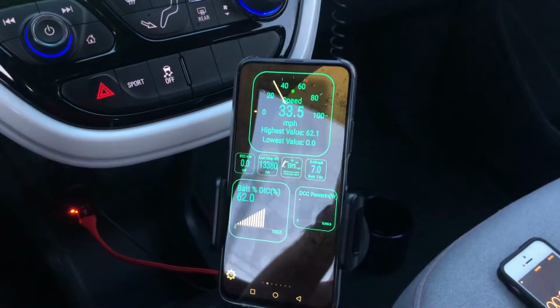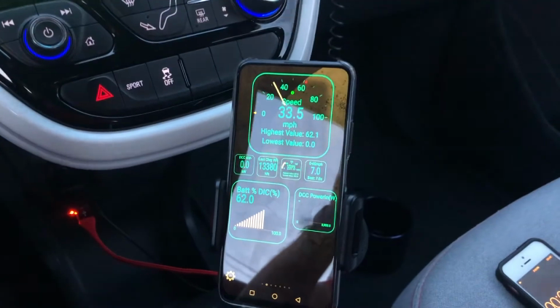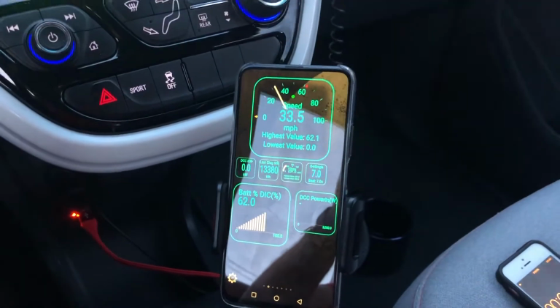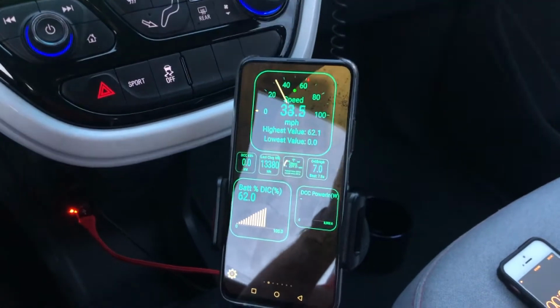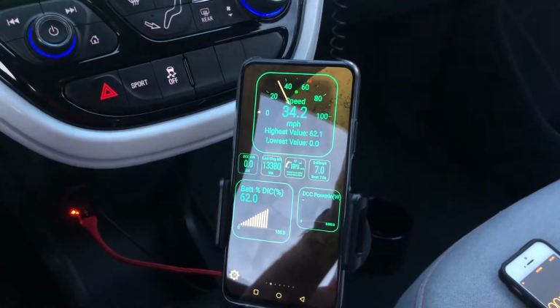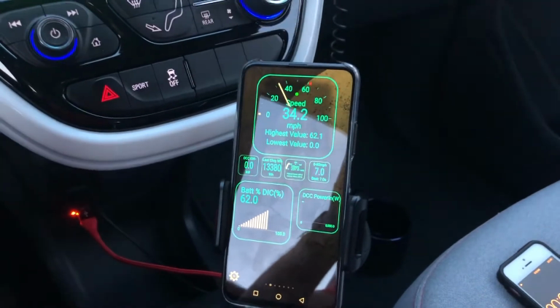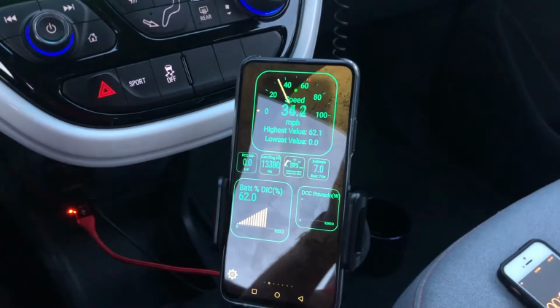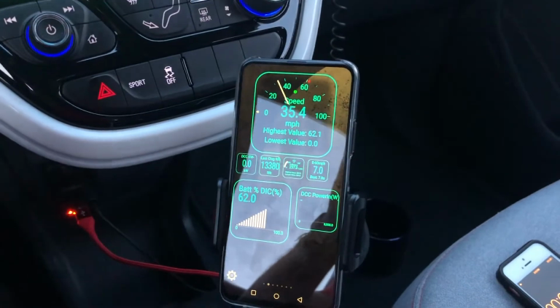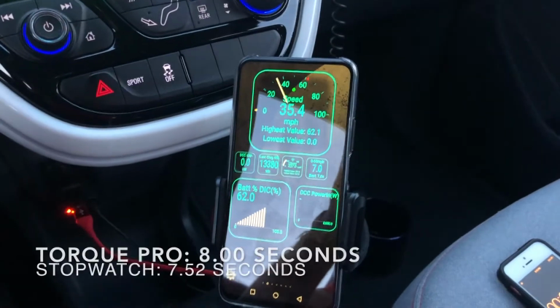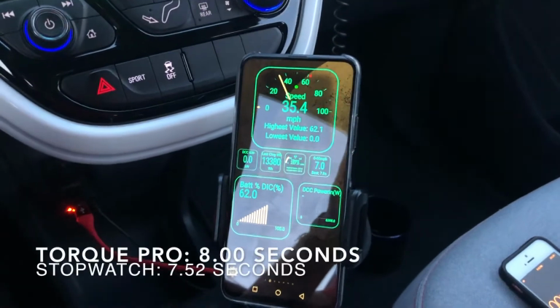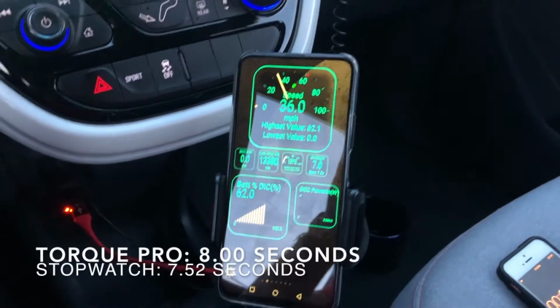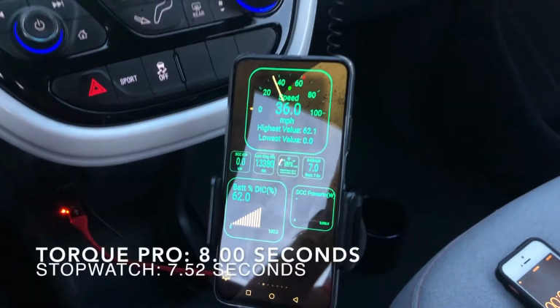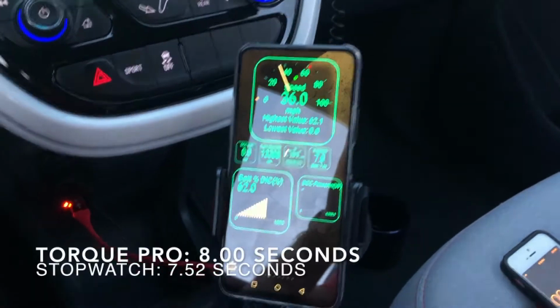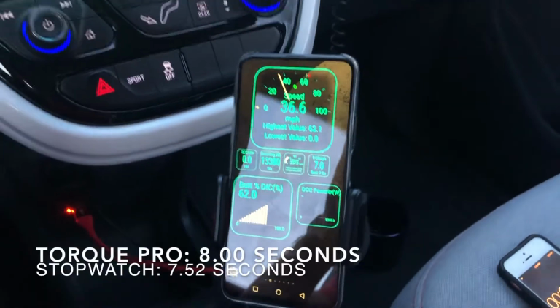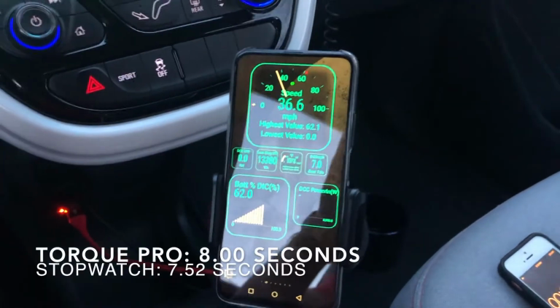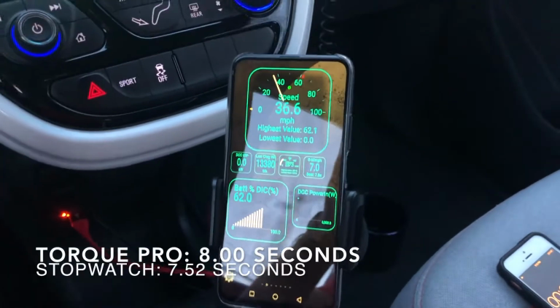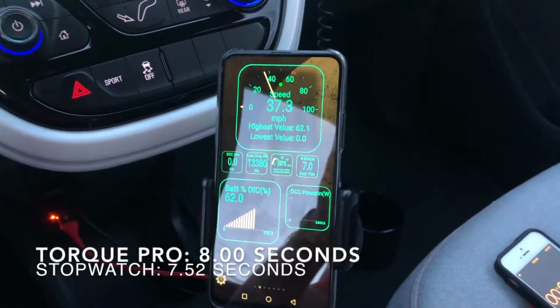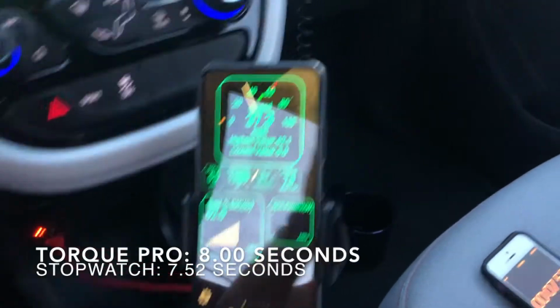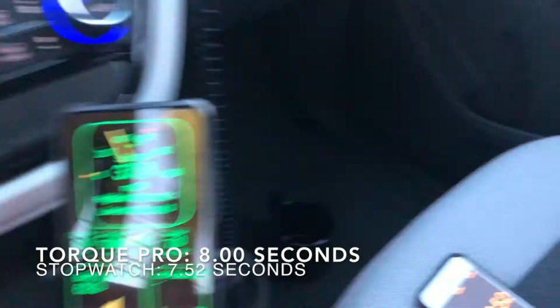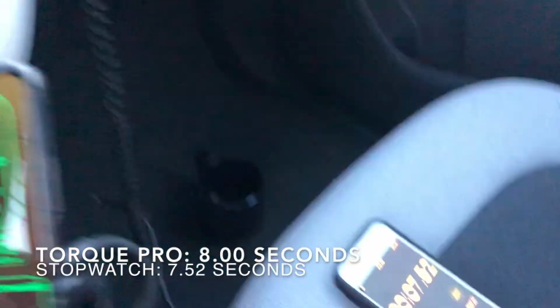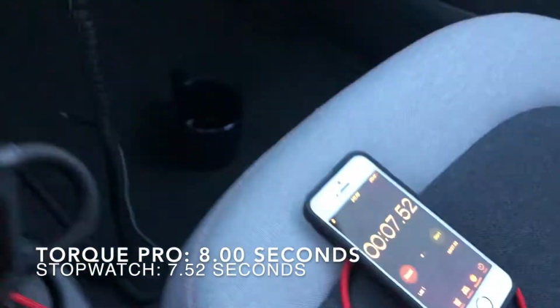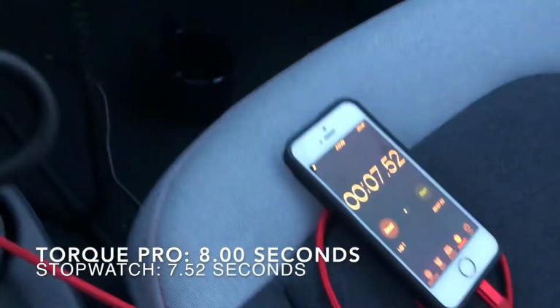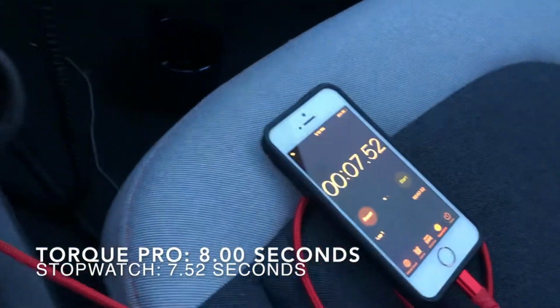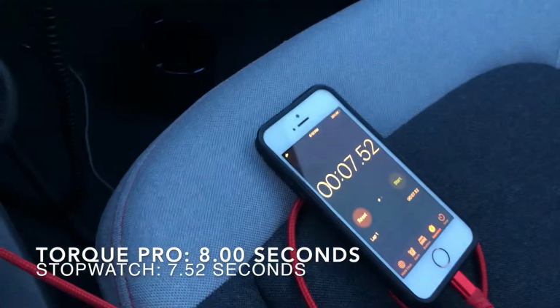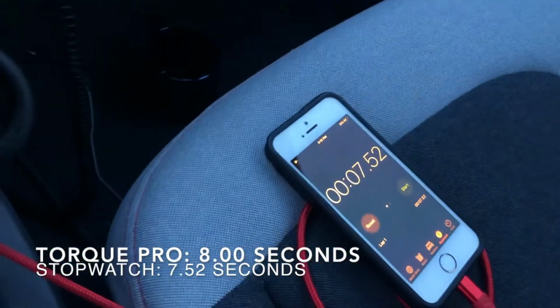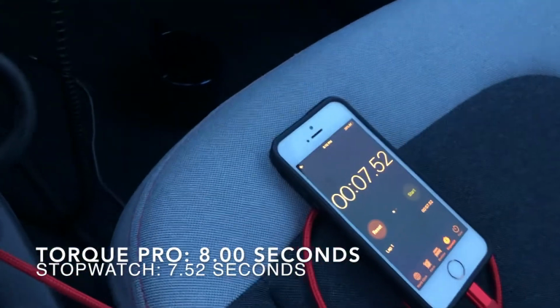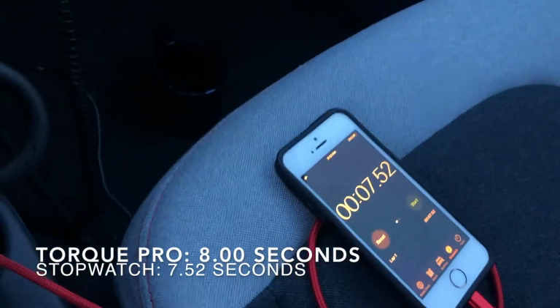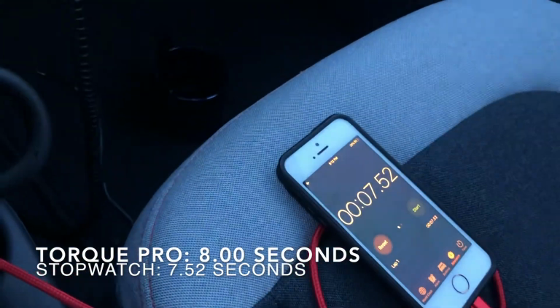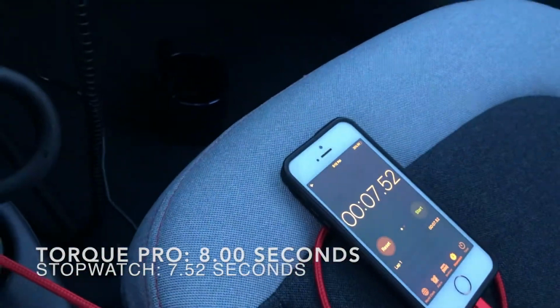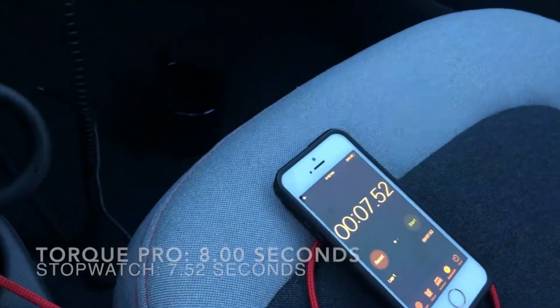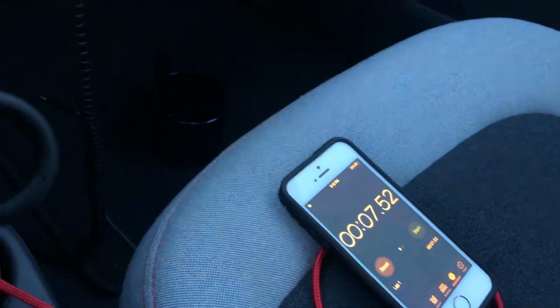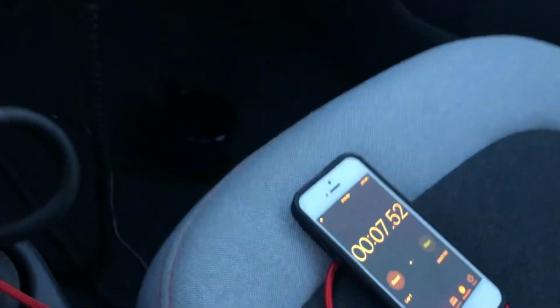All right, run number three got seven seconds on the Torque Pro app, and on the phone 7.52.